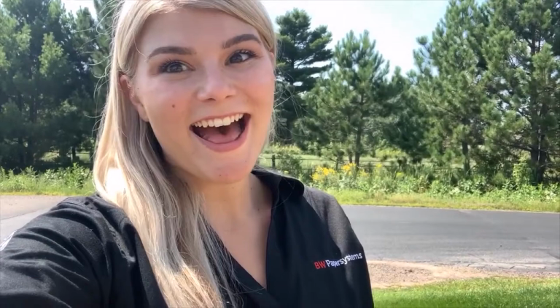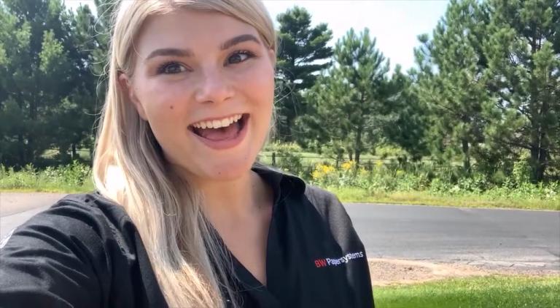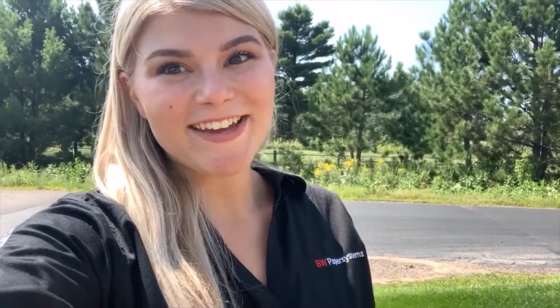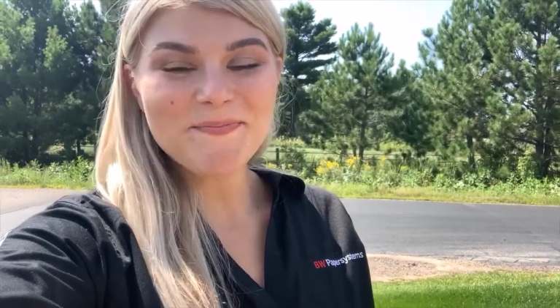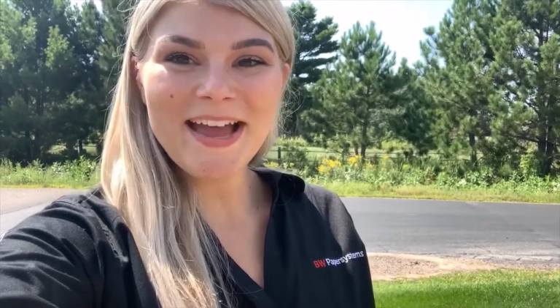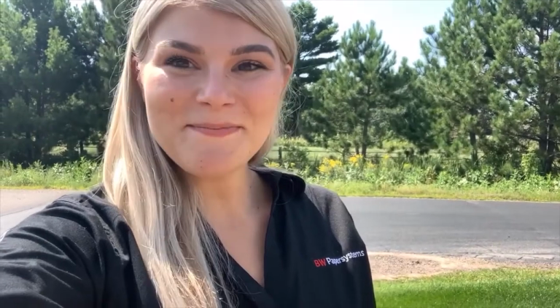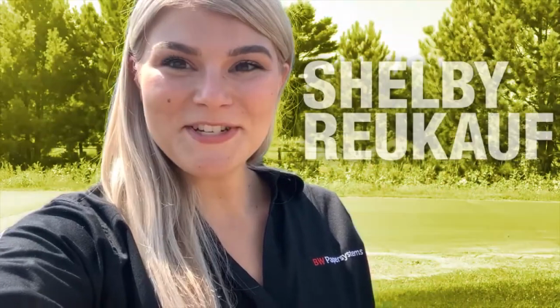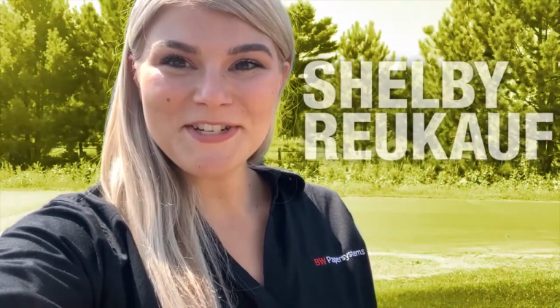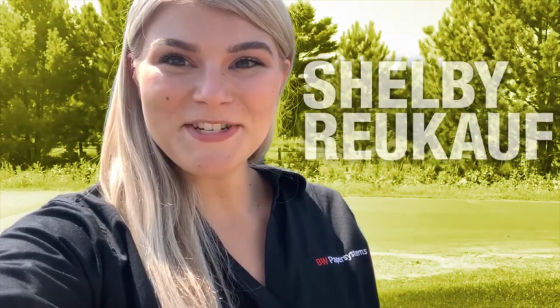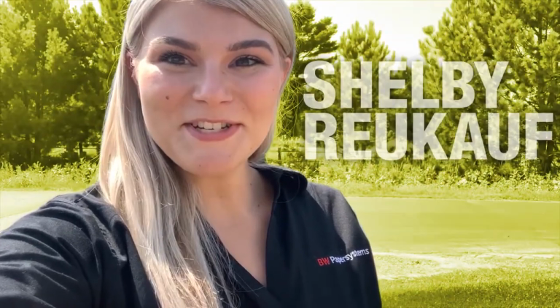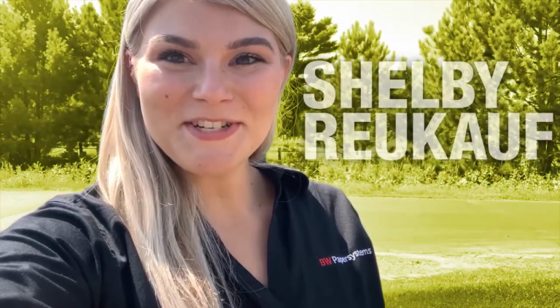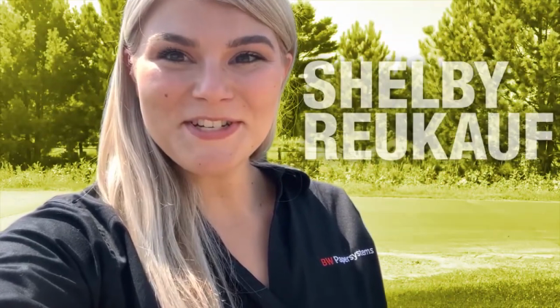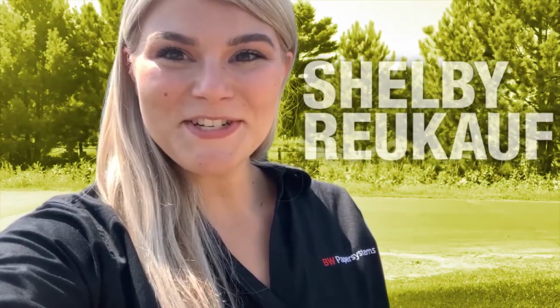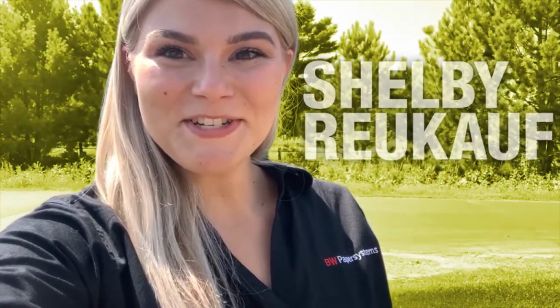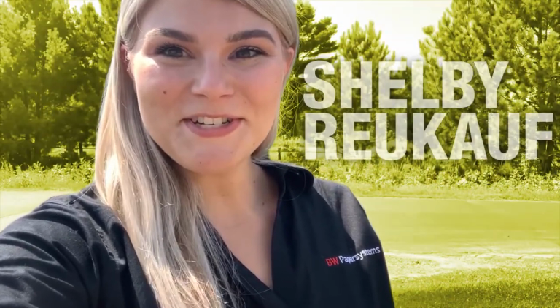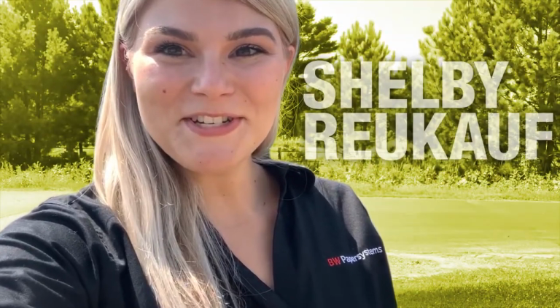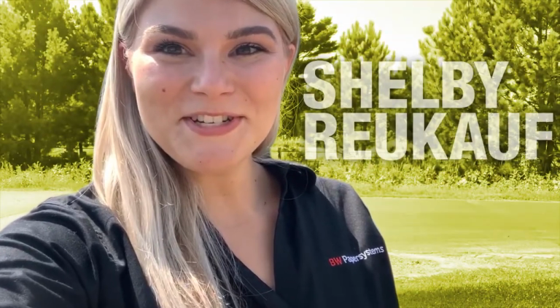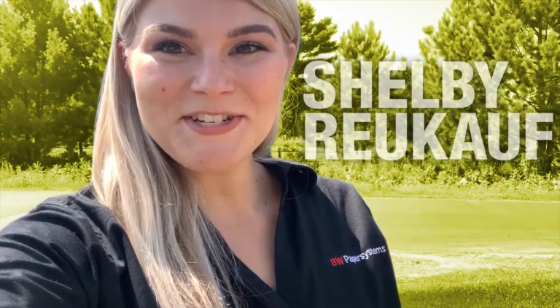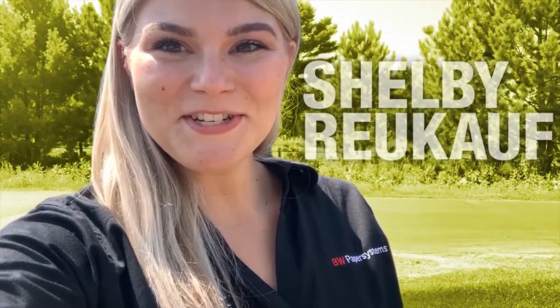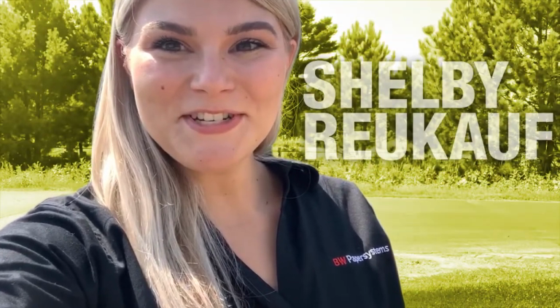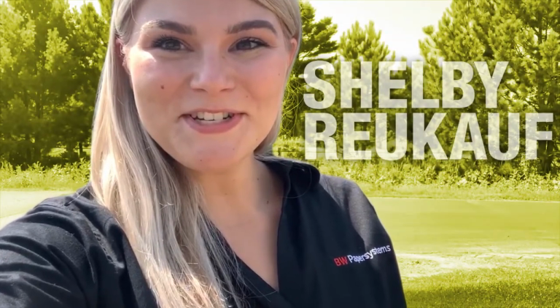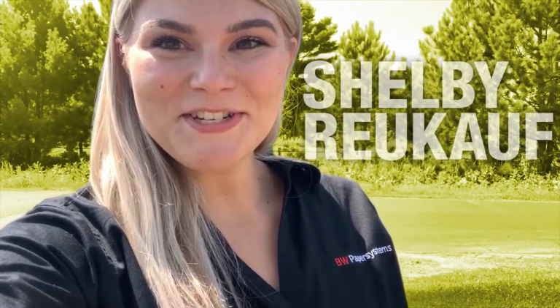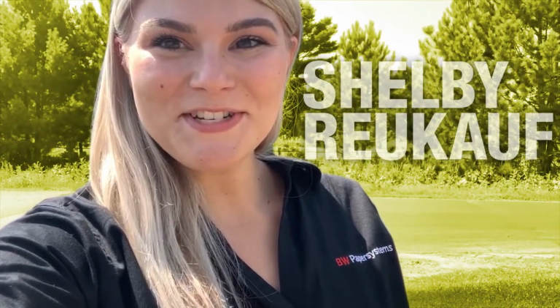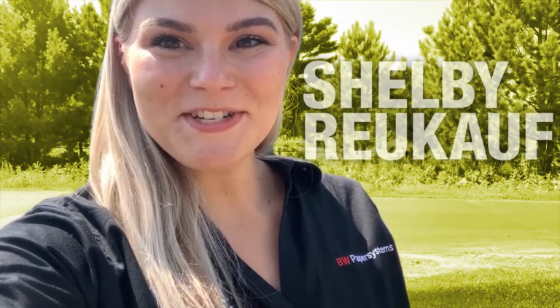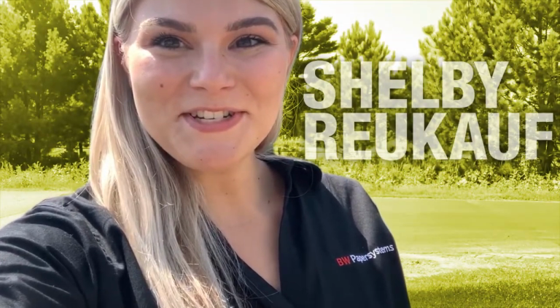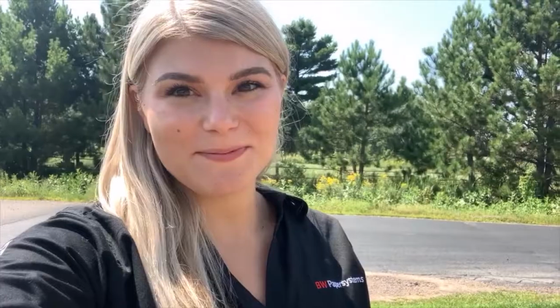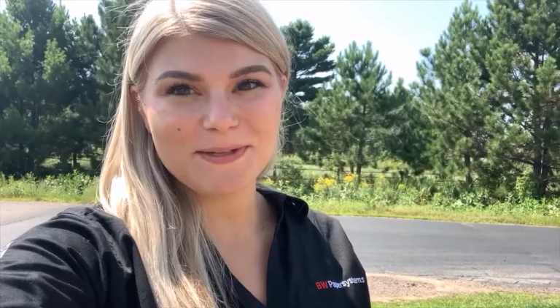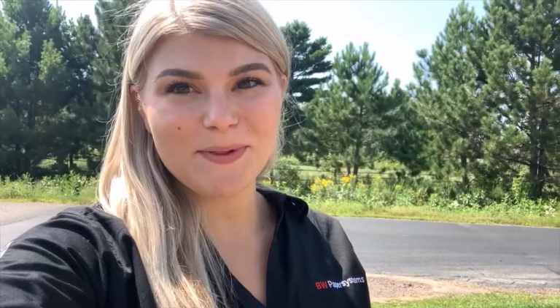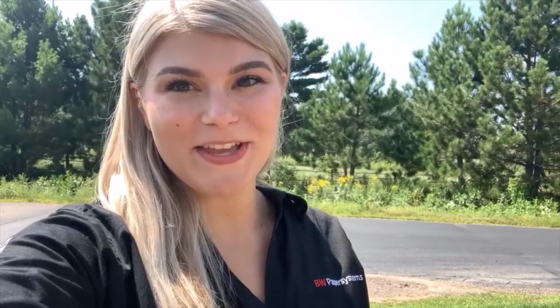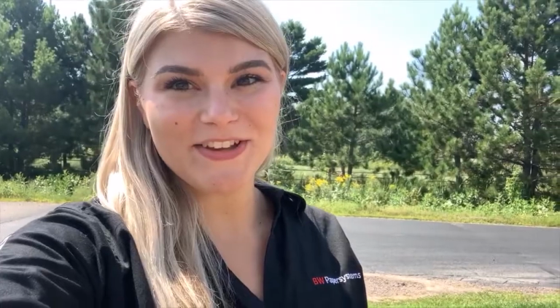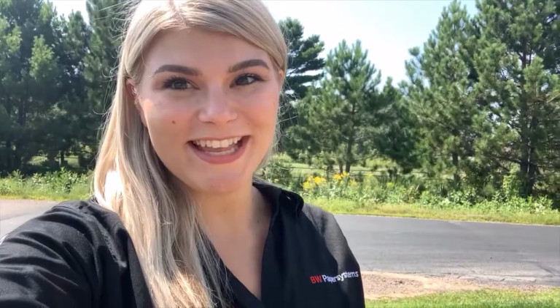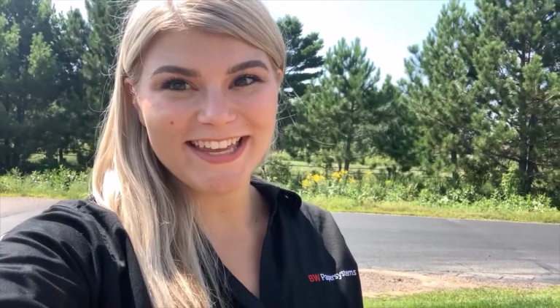Hi, my name is Shelby and I'm going to show you what a day in the life of a BW Paper Systems employee looks like.